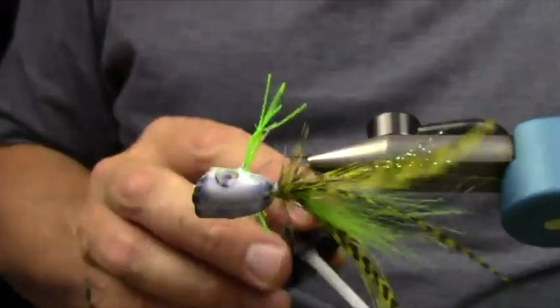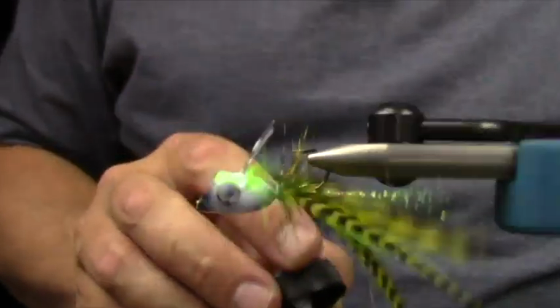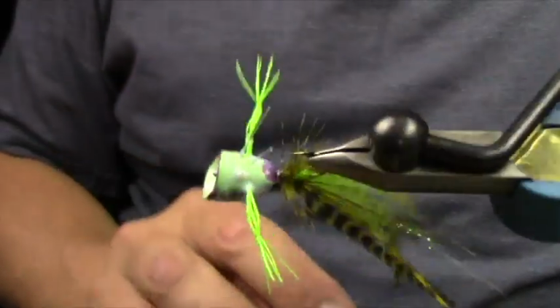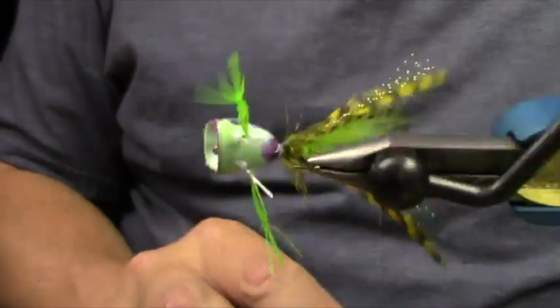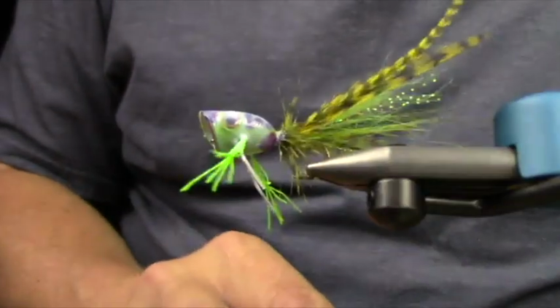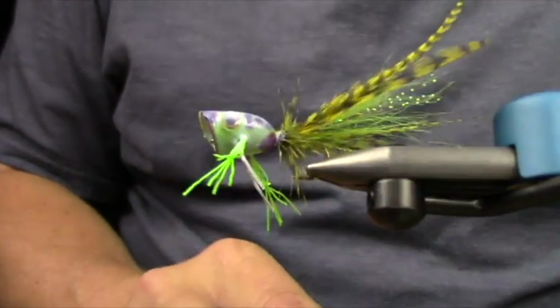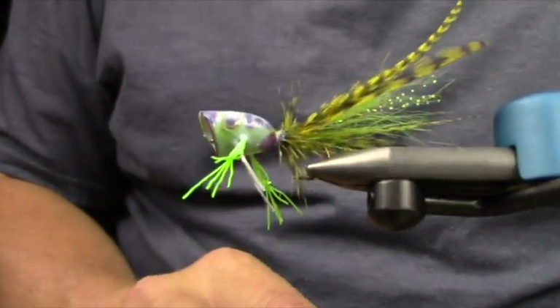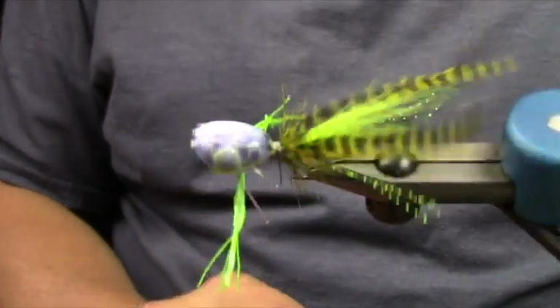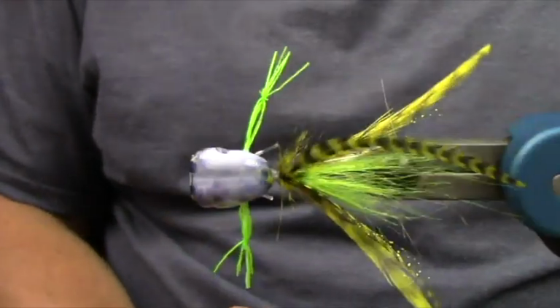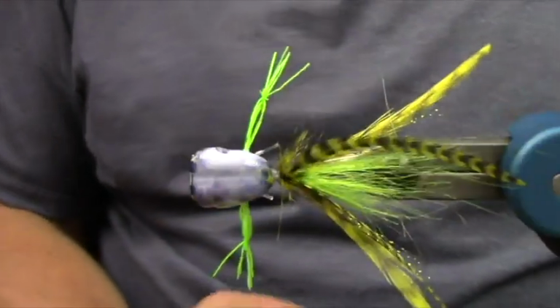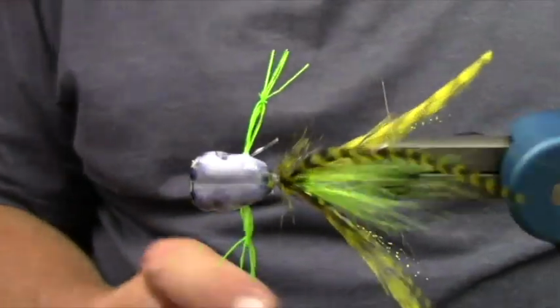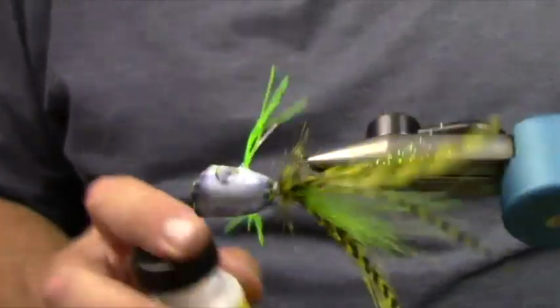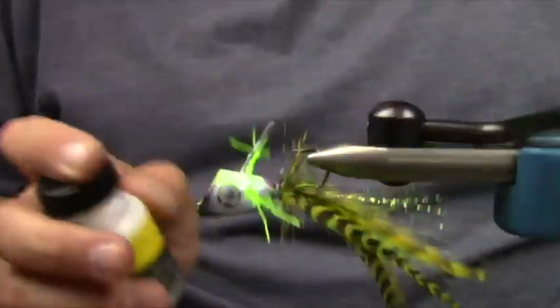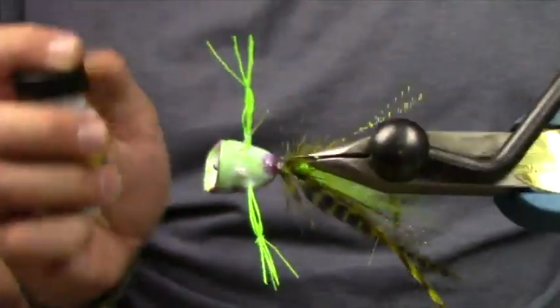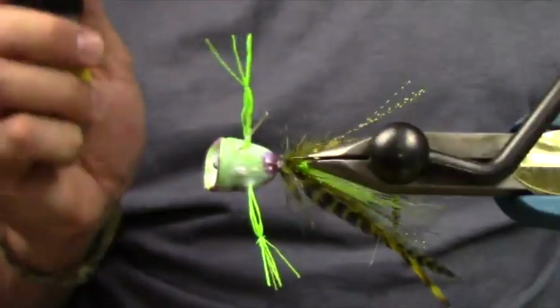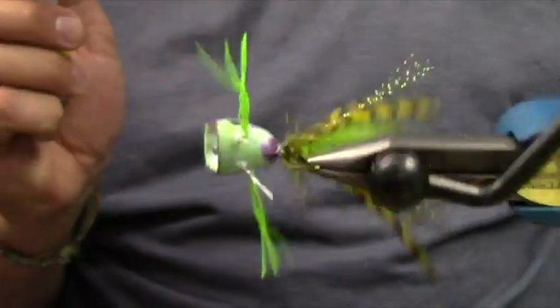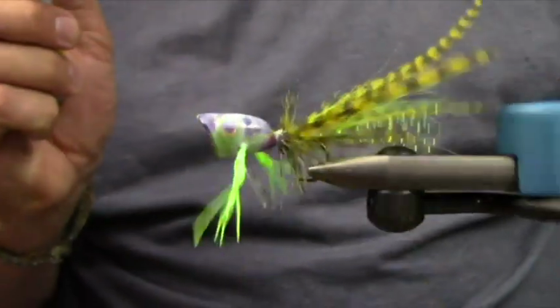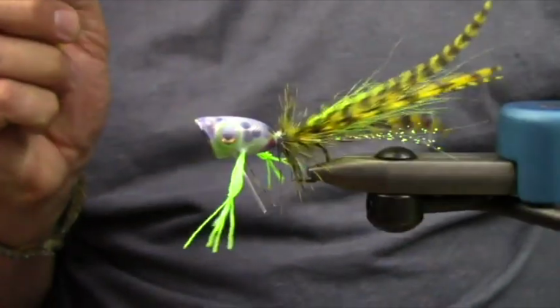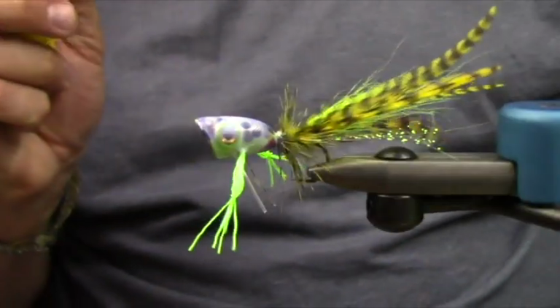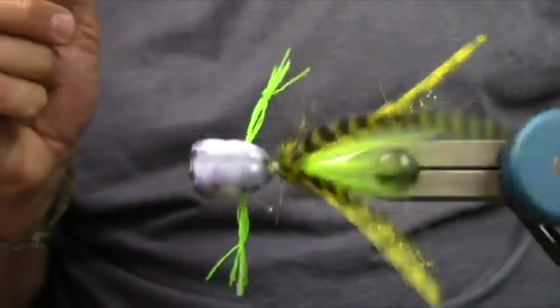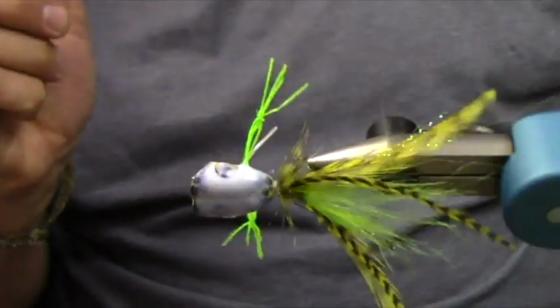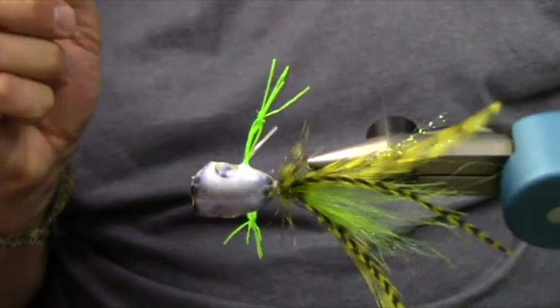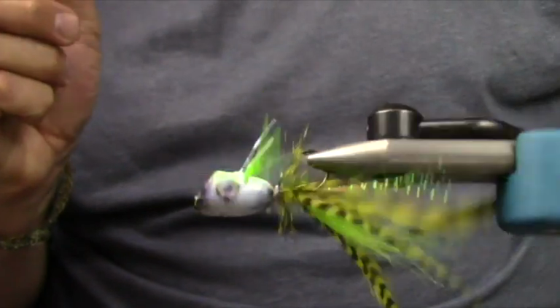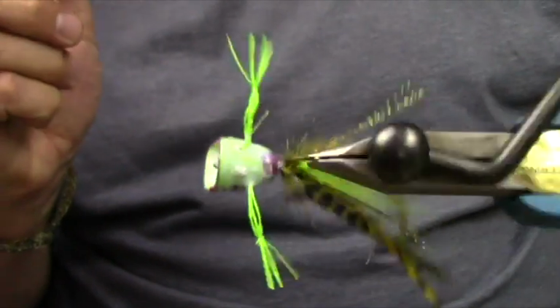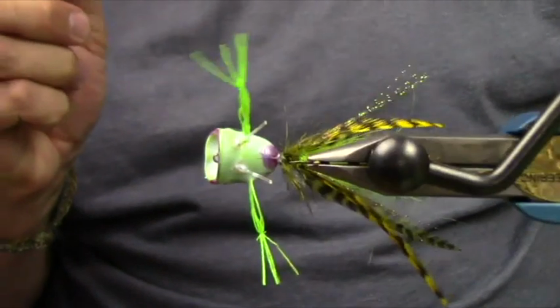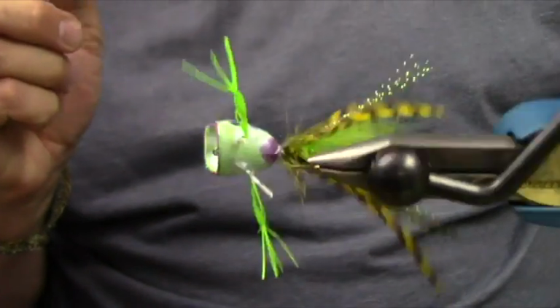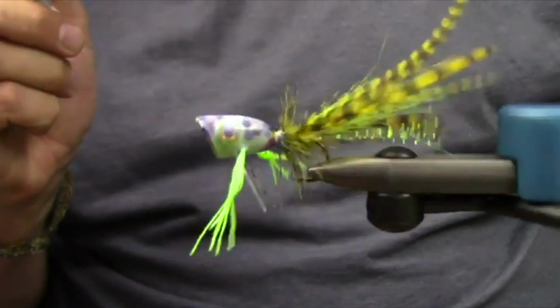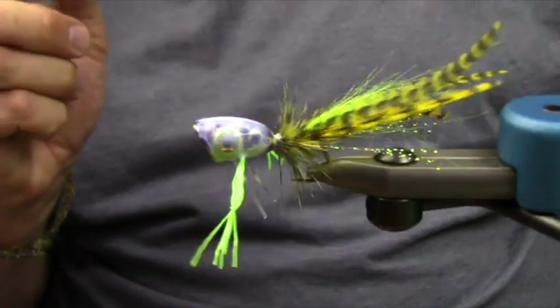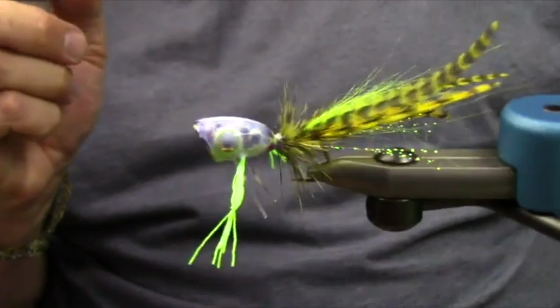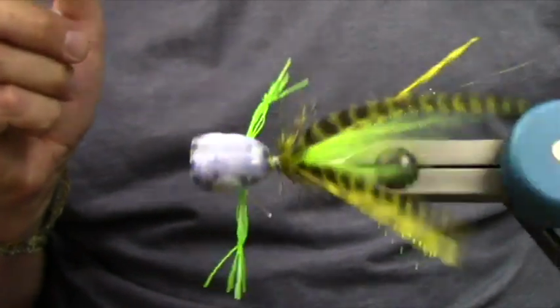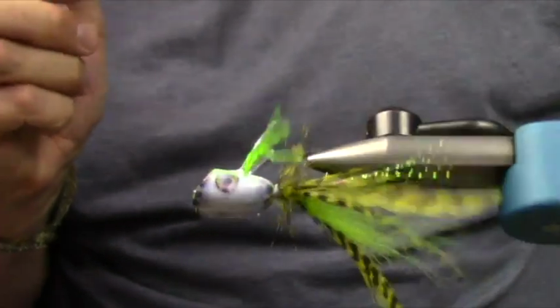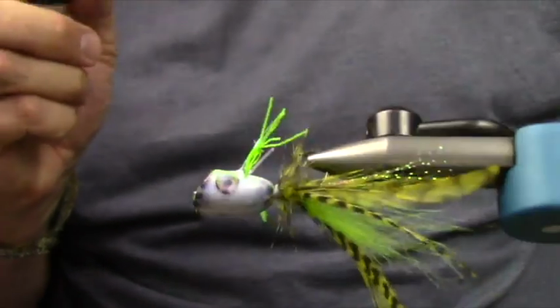I simply just rotate the popper head all the way around. I like to put these on a dryer.